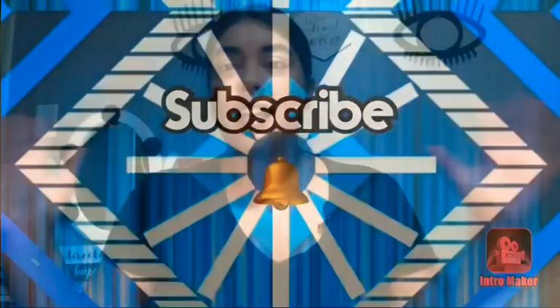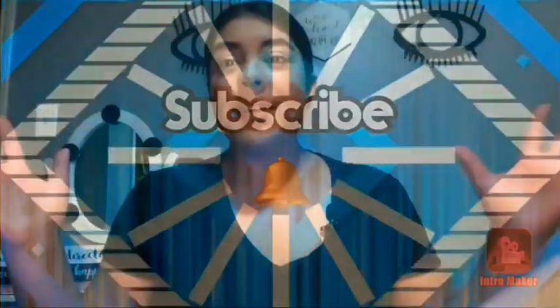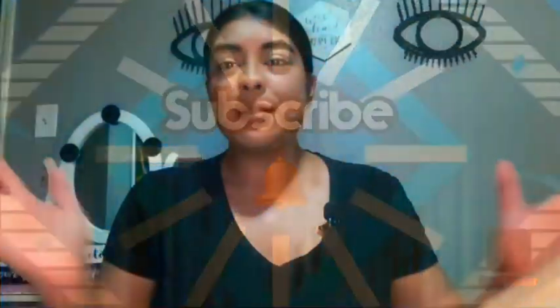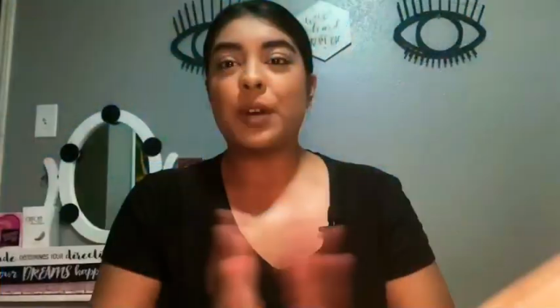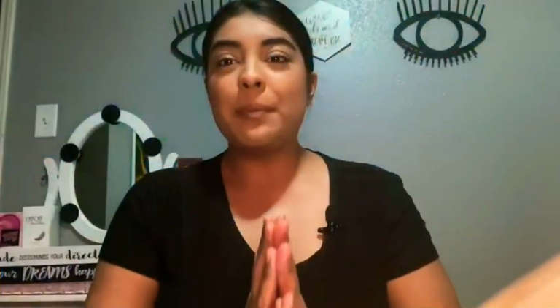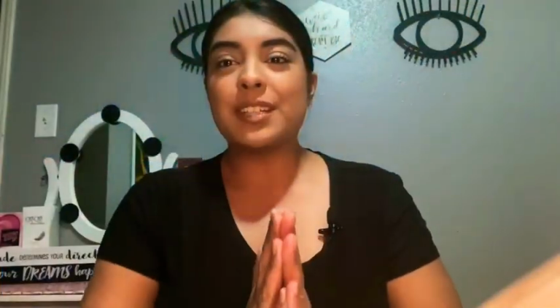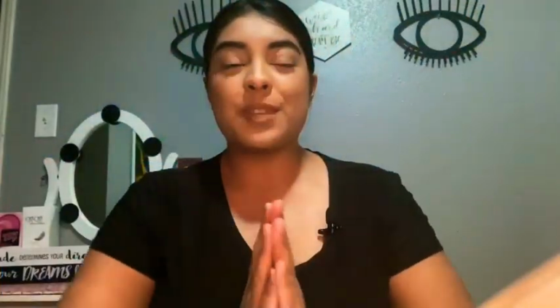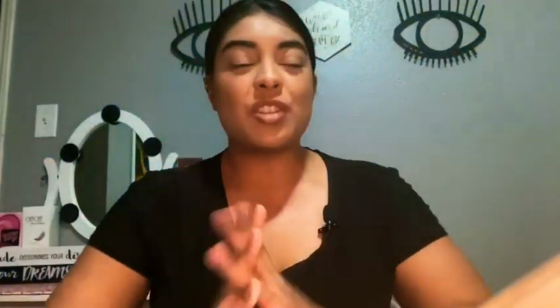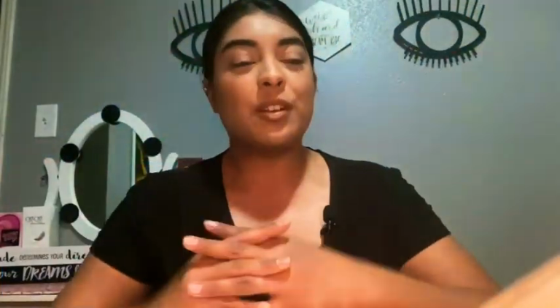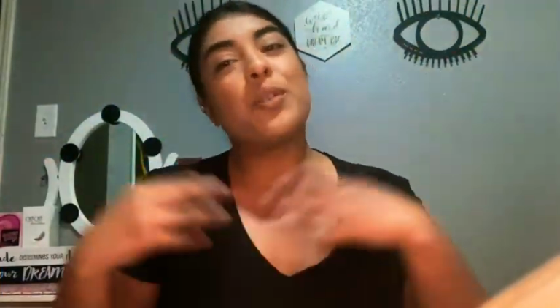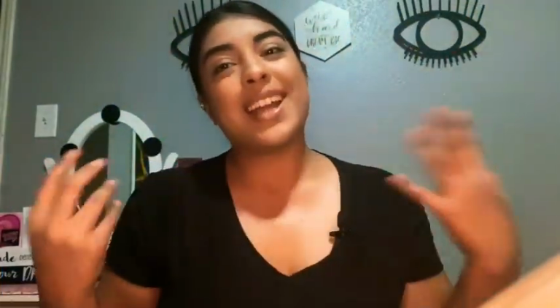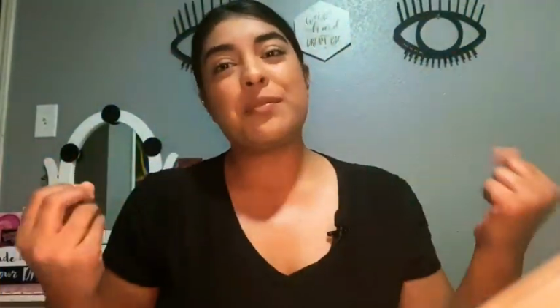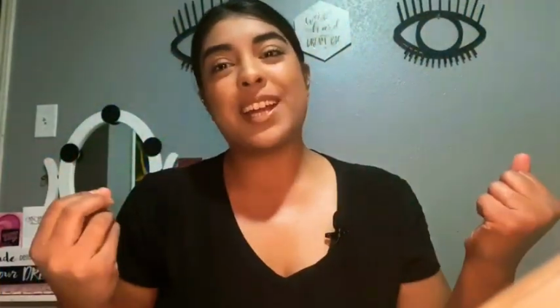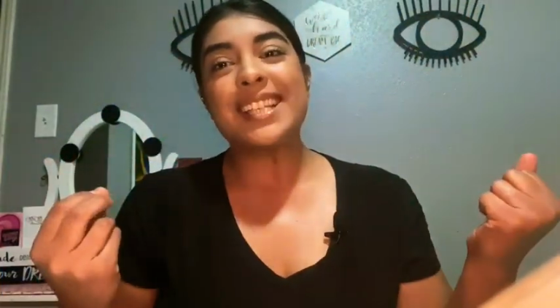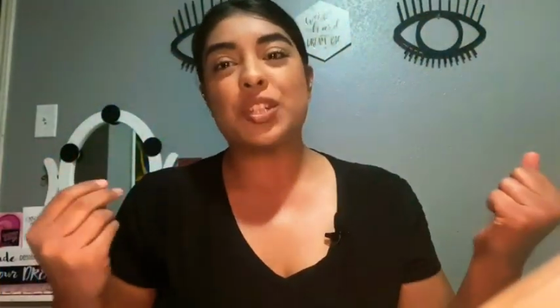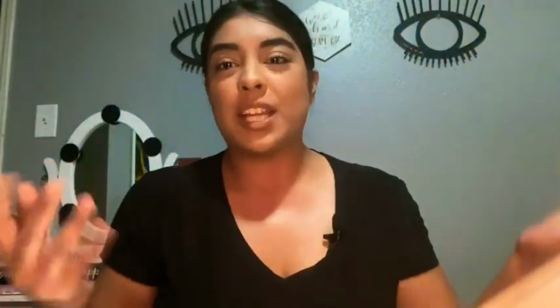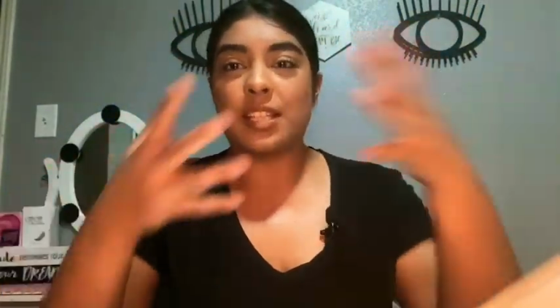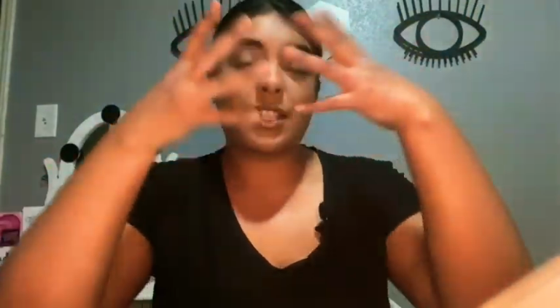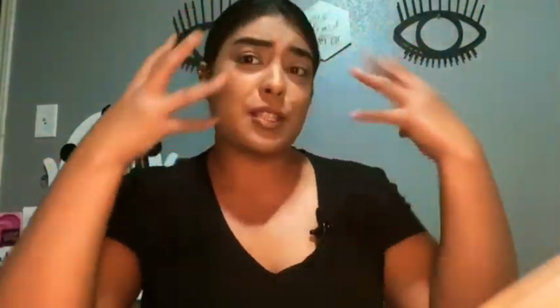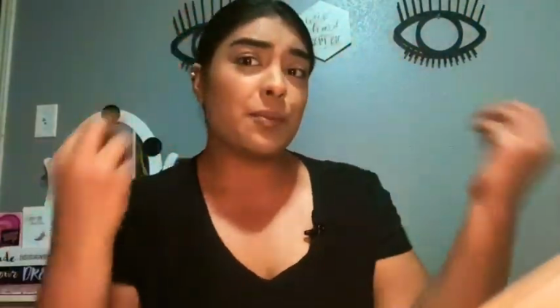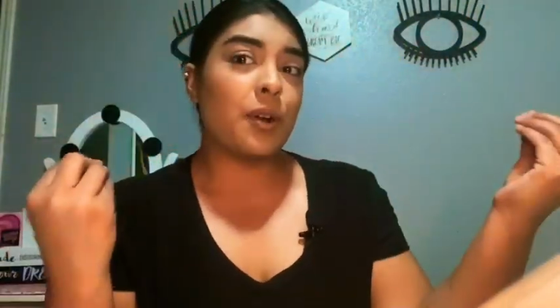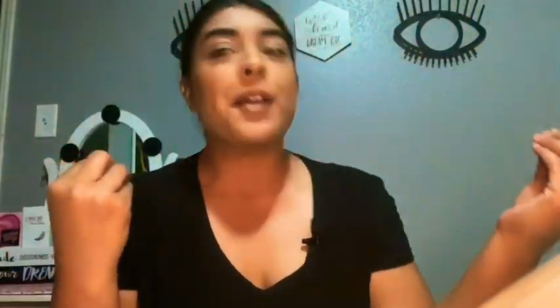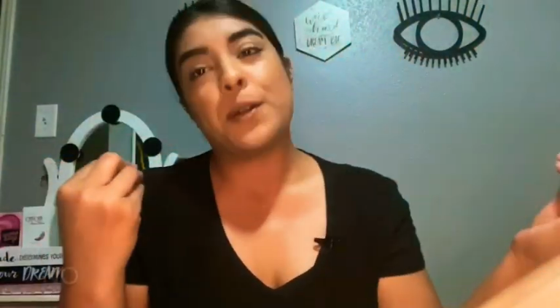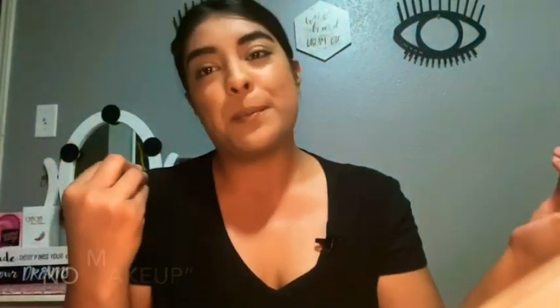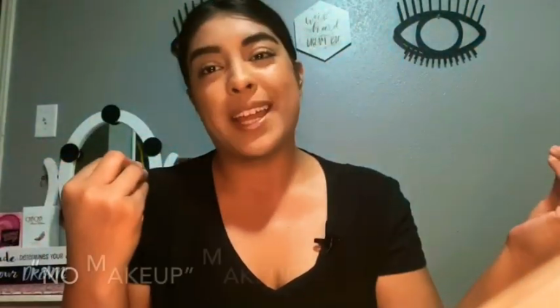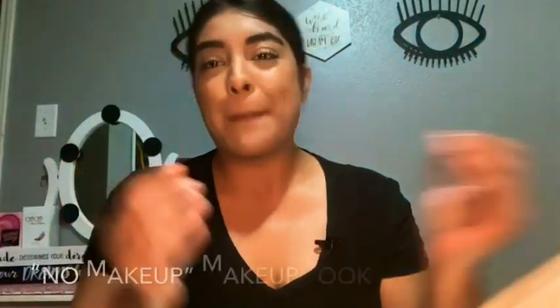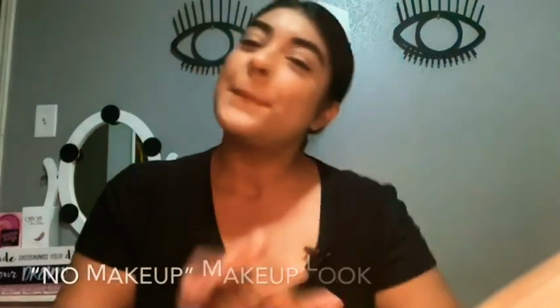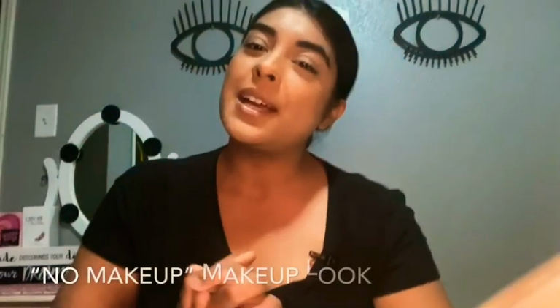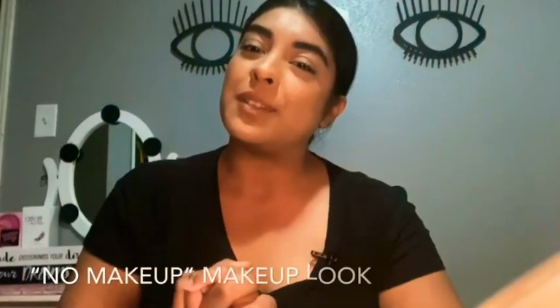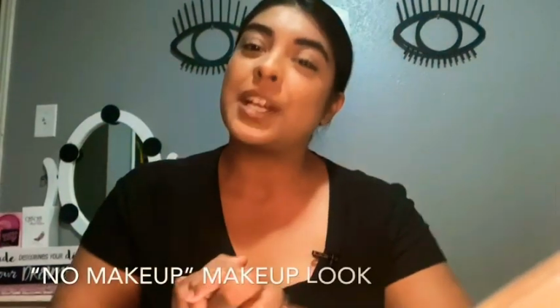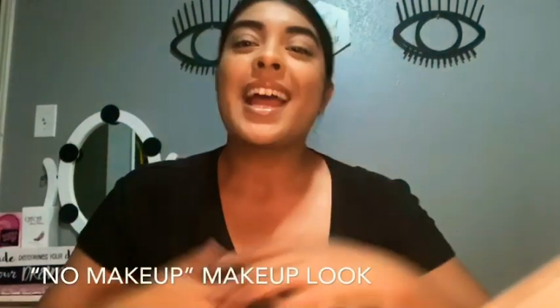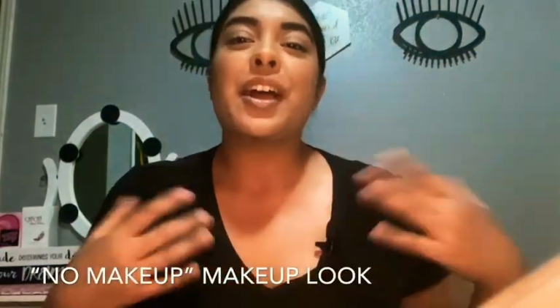Welcome back to my channel. What I have for you guys today is this simple no-makeup makeup look. Hope you guys enjoy.